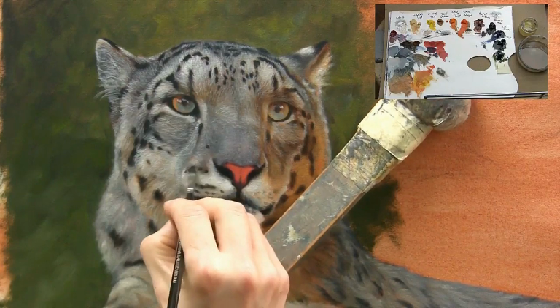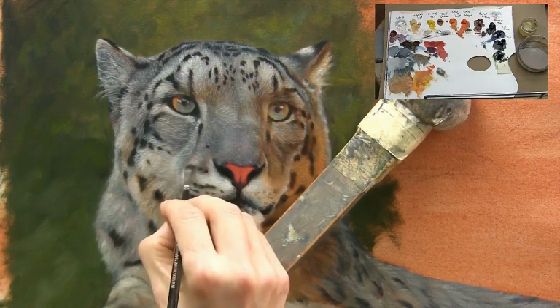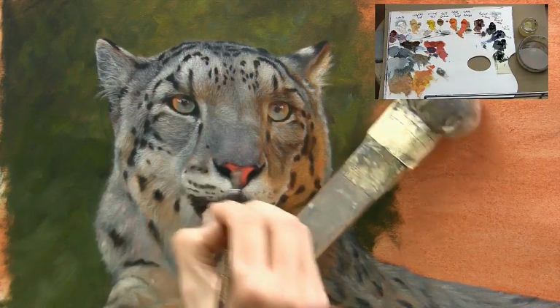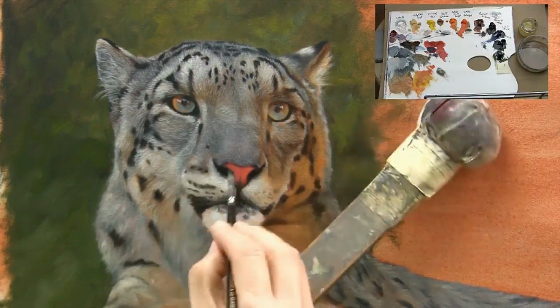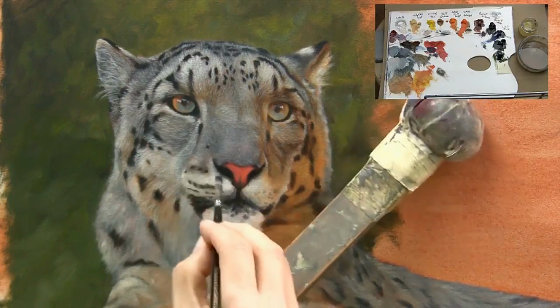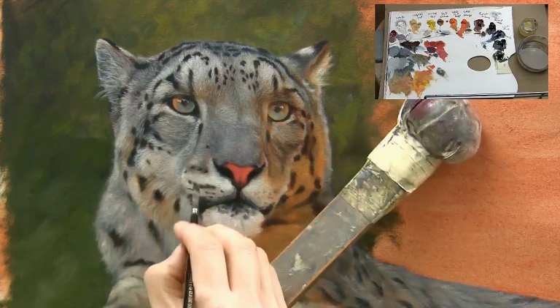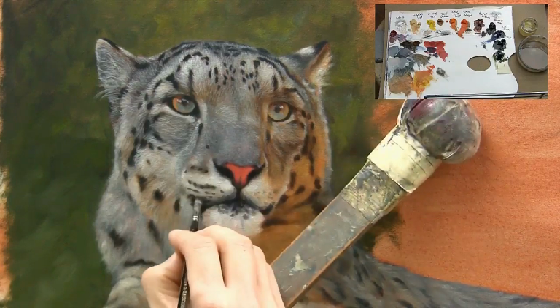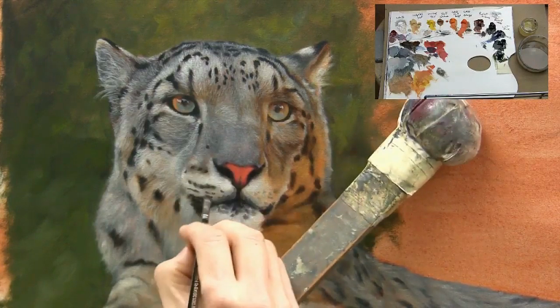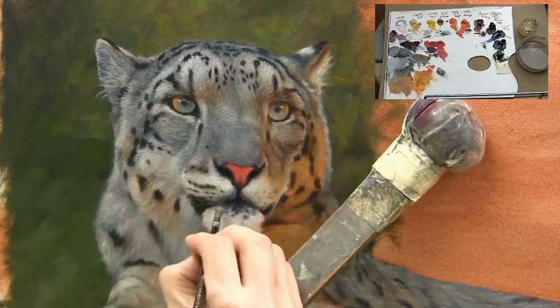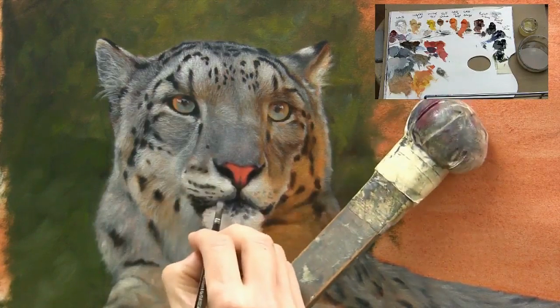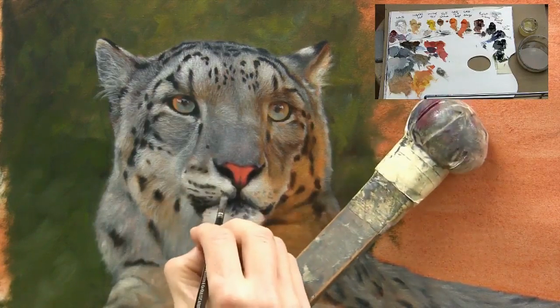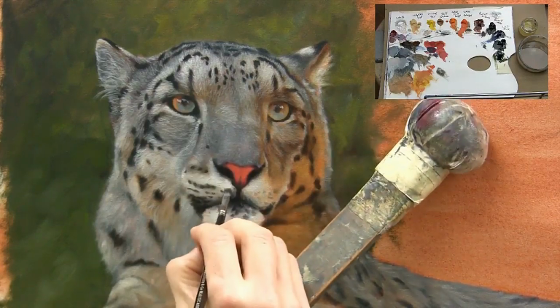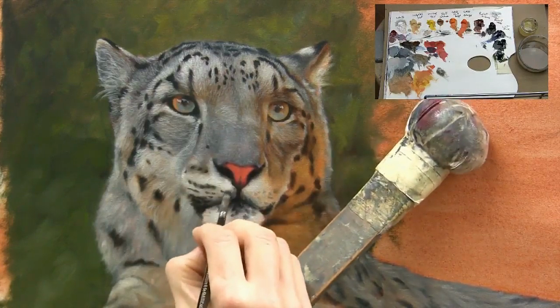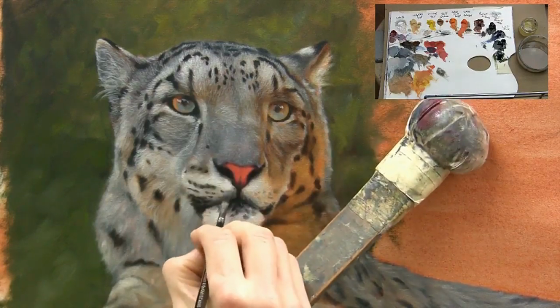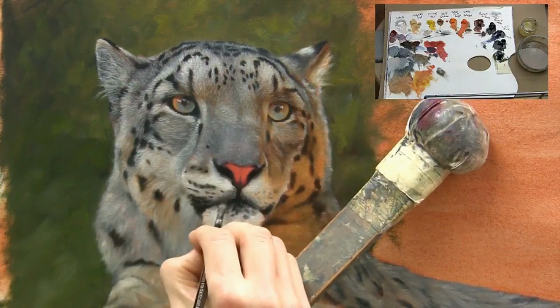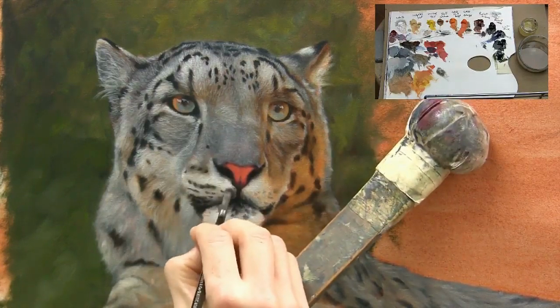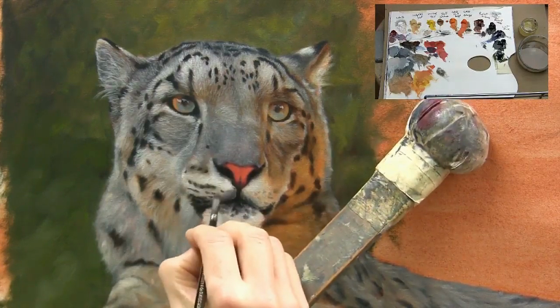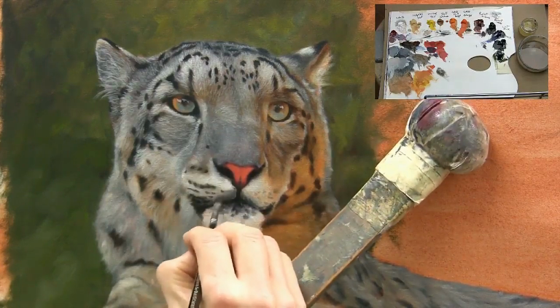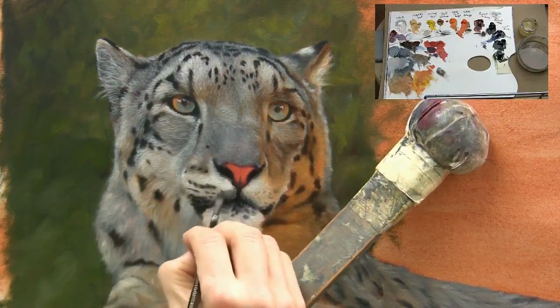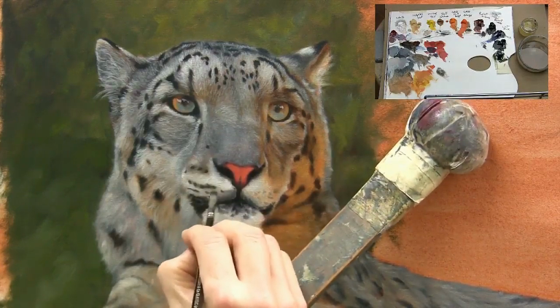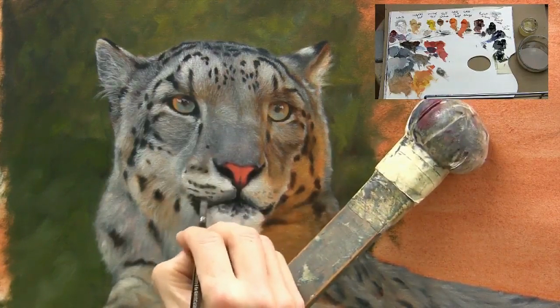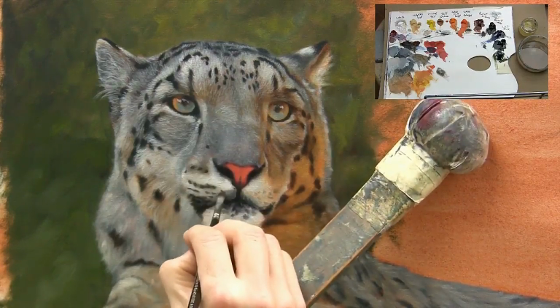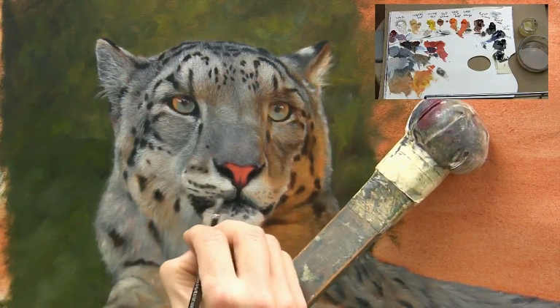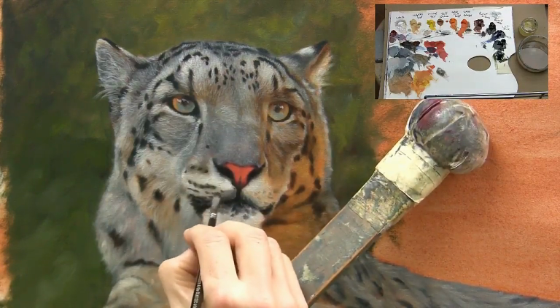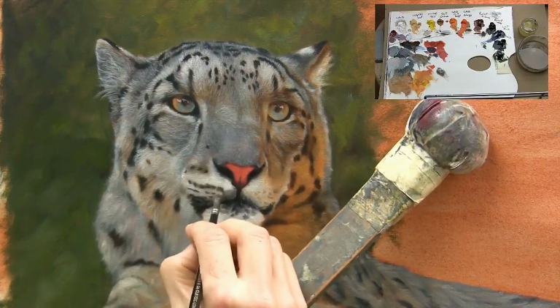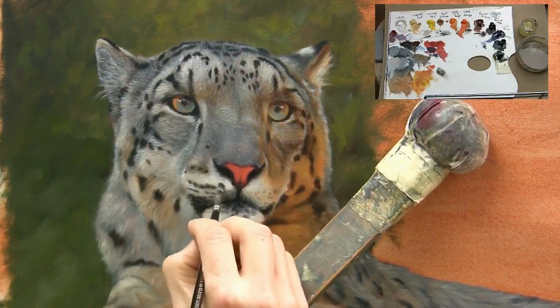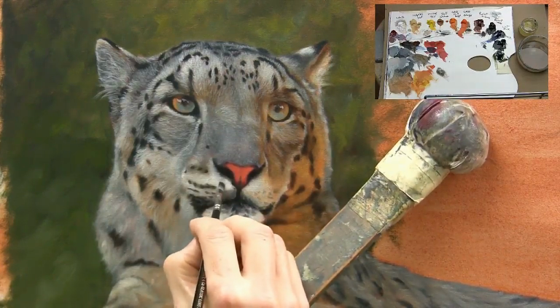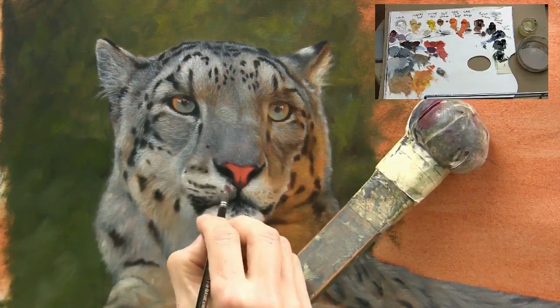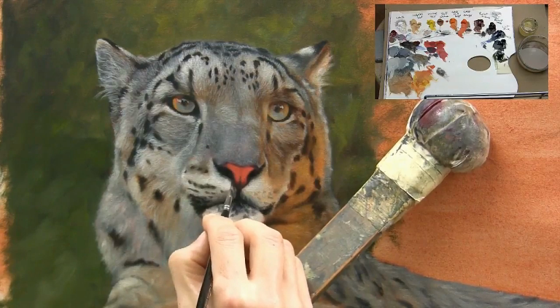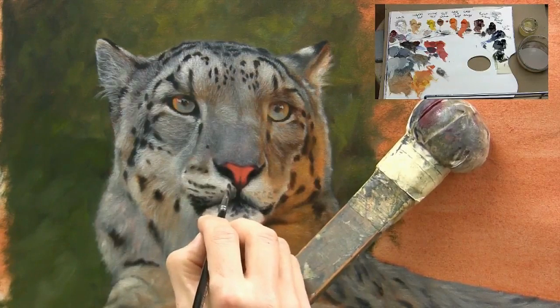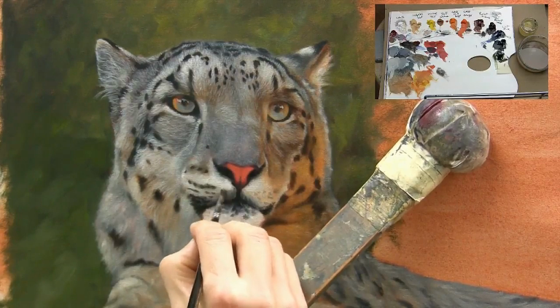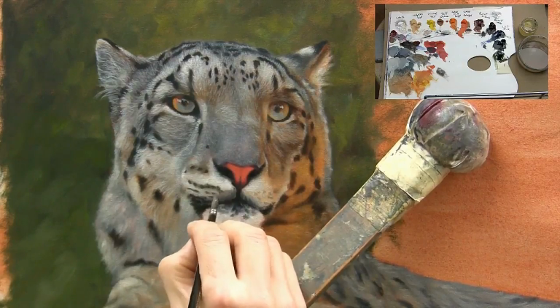Here I'm using a bristle brush just with a tiny amount of paint on there, just to create a similar effect.